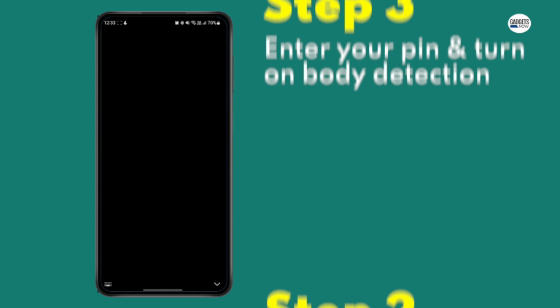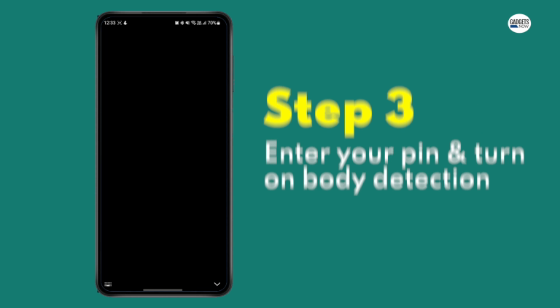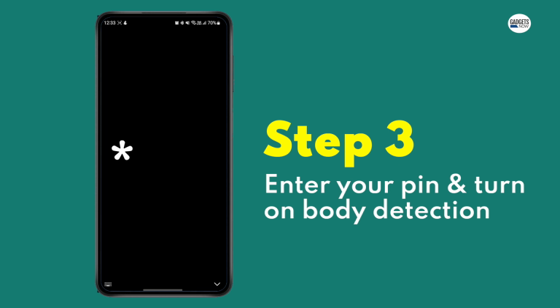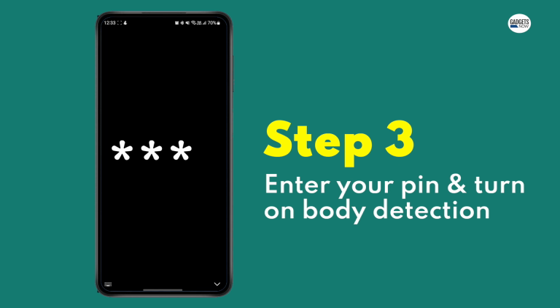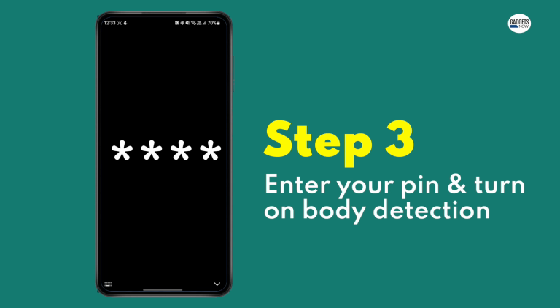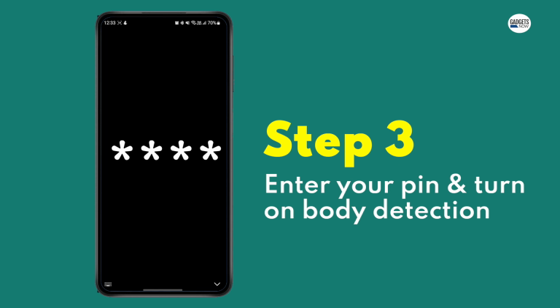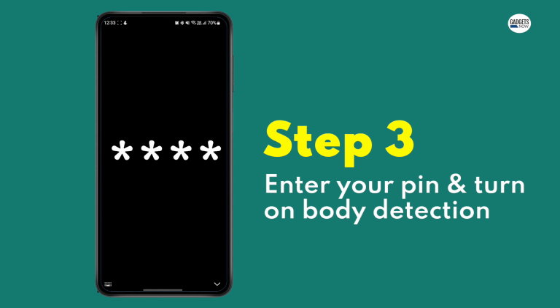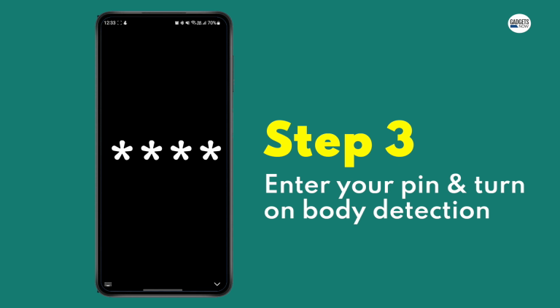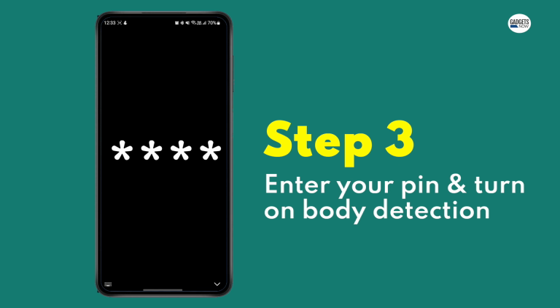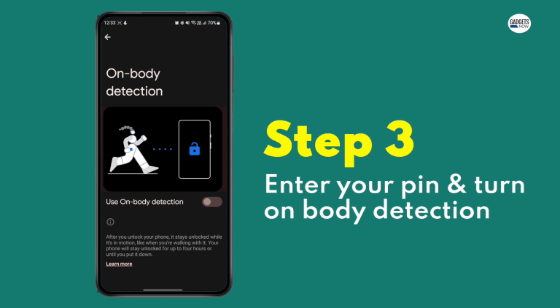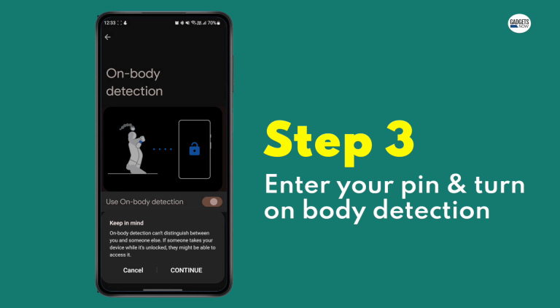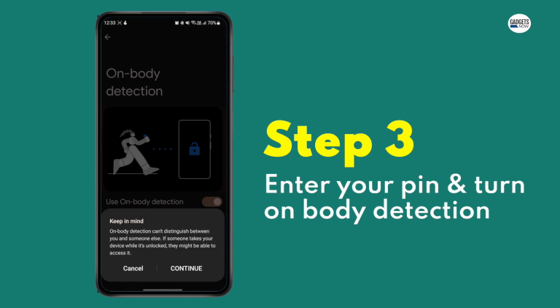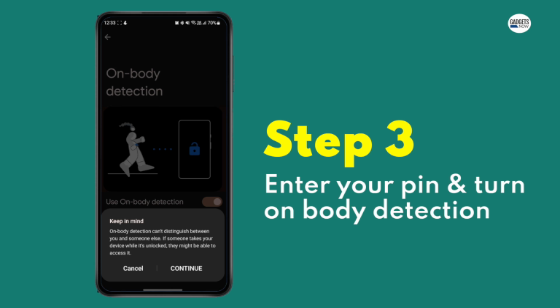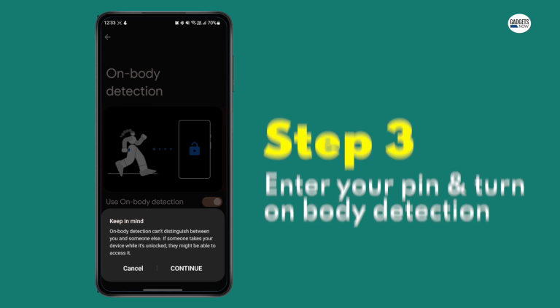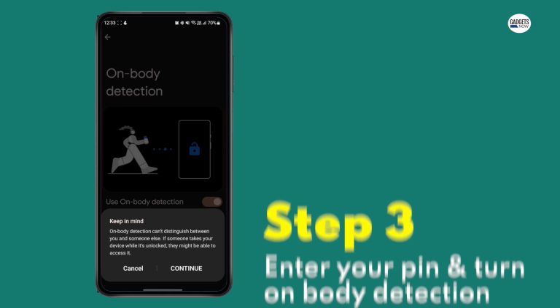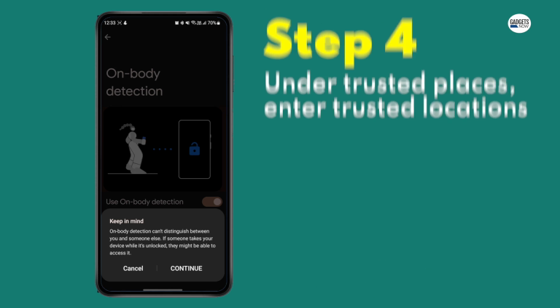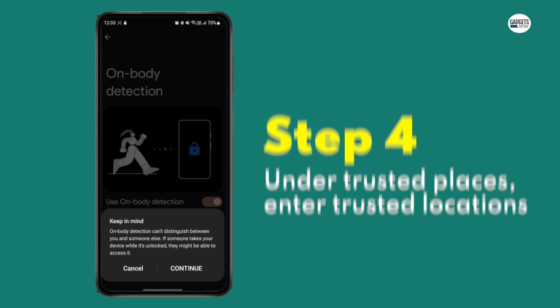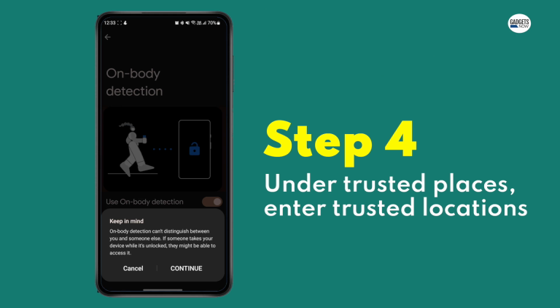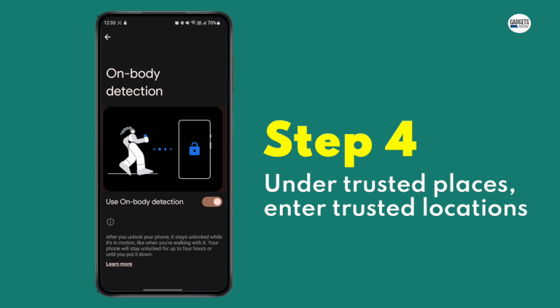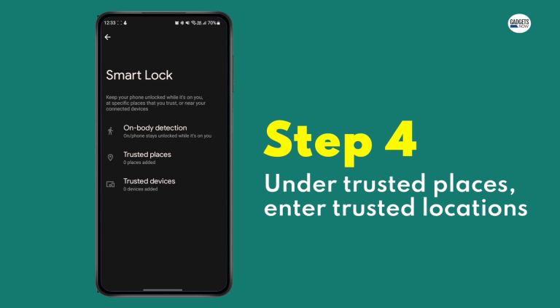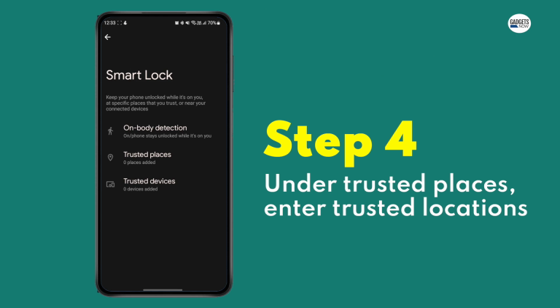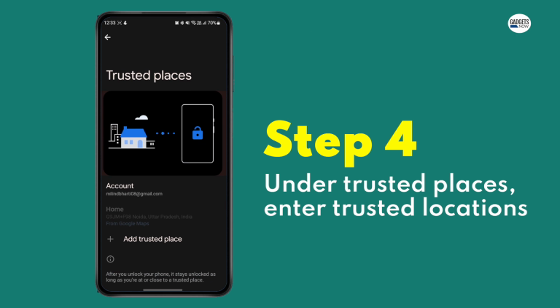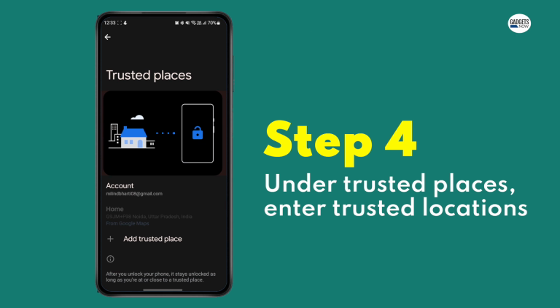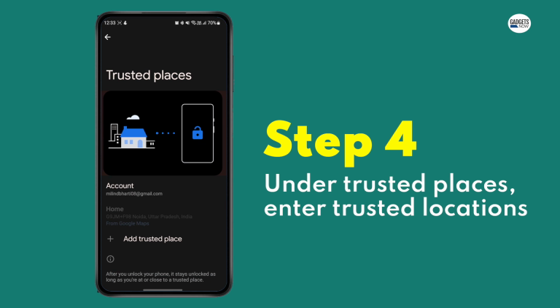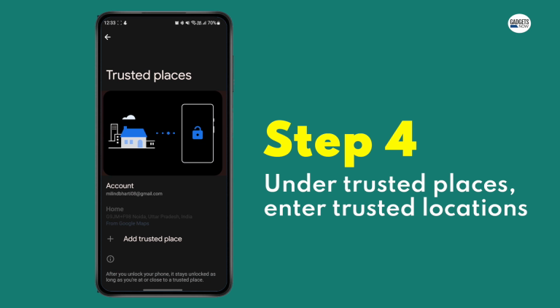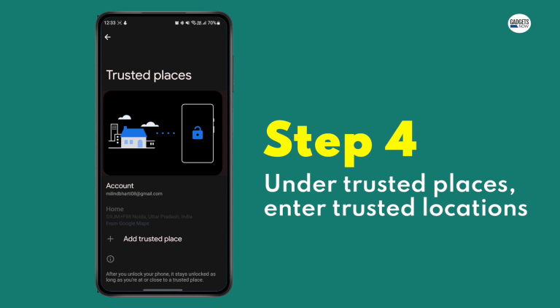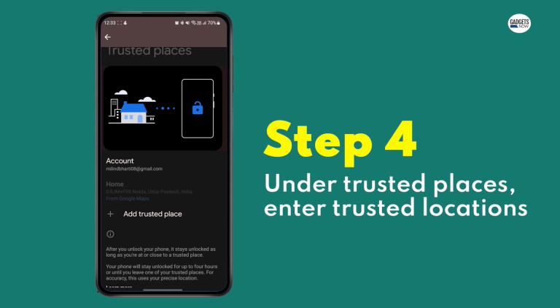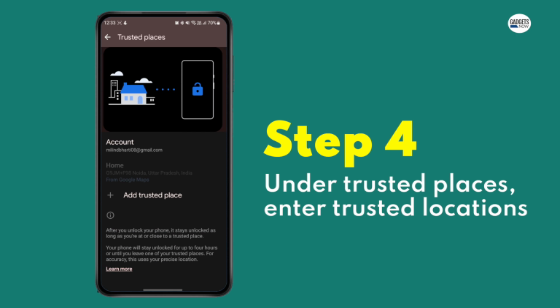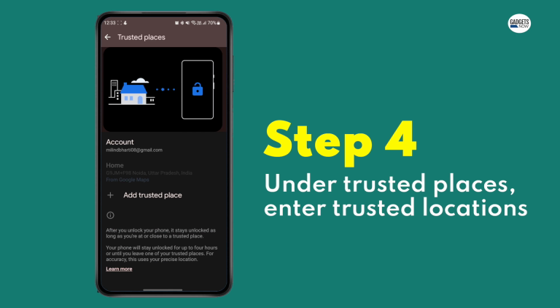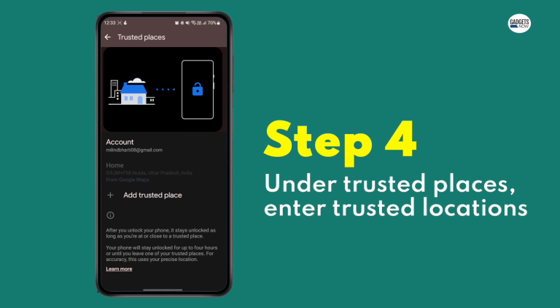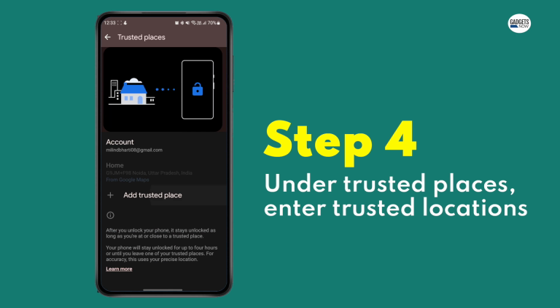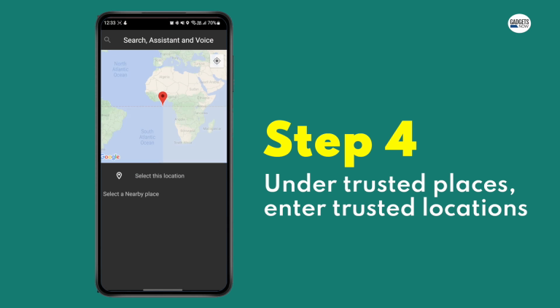Step 3: Enter your PIN and turn on Body Detection. Step 4: Now select Trusted Places and add one of your trusted locations.